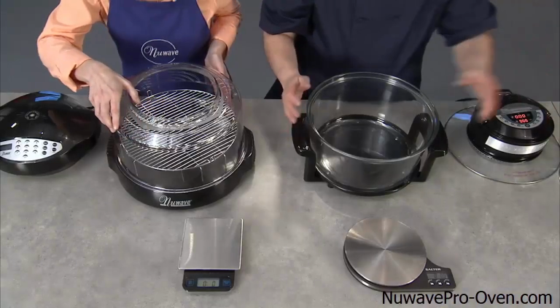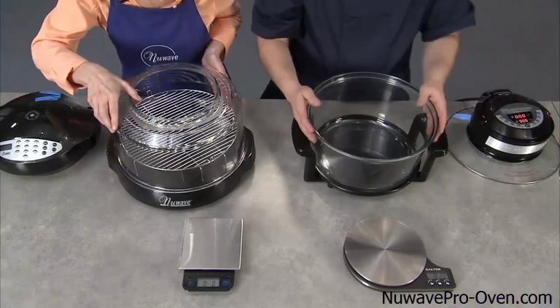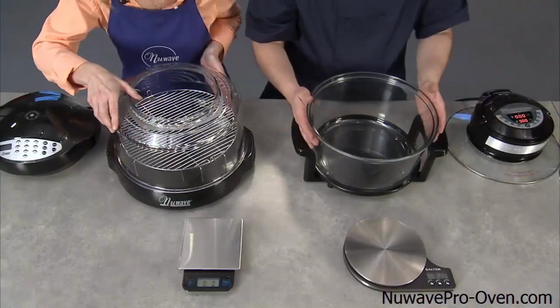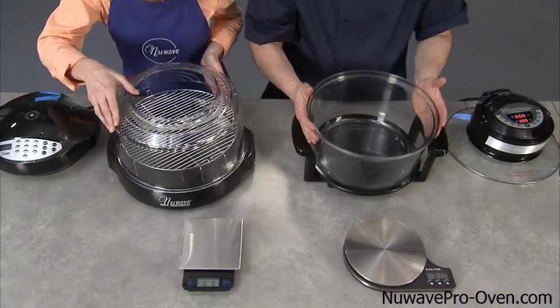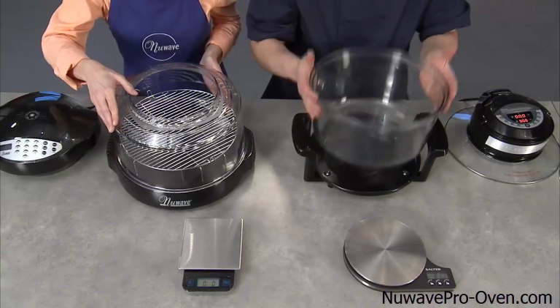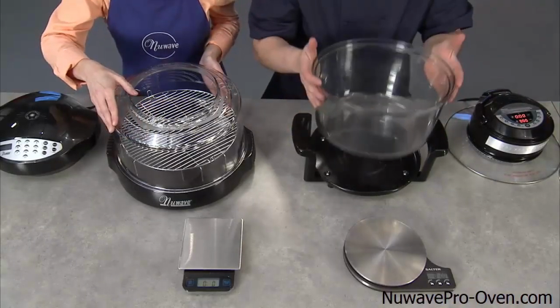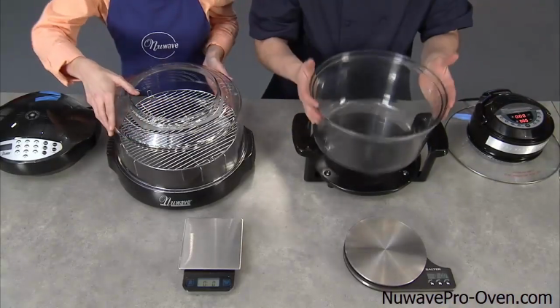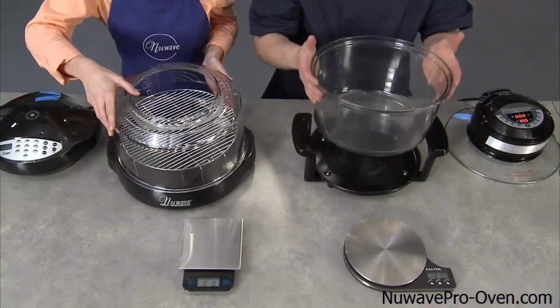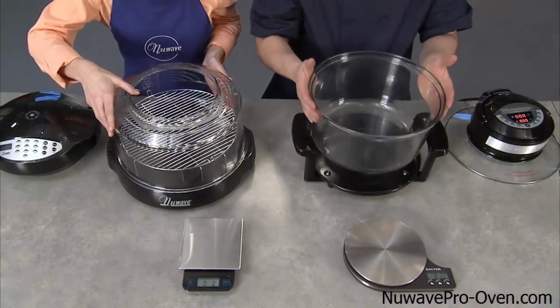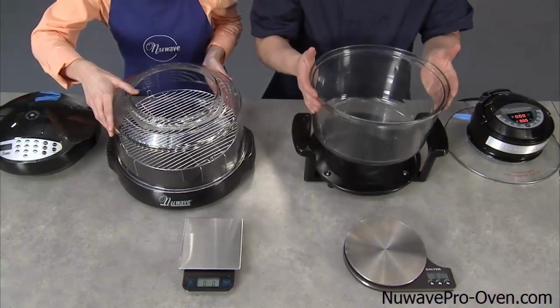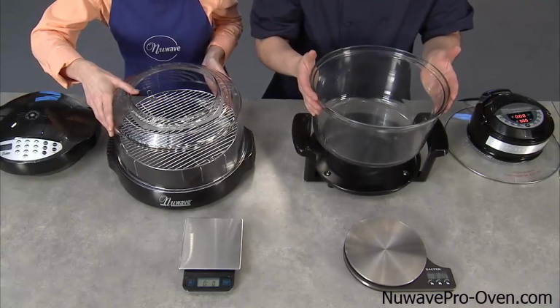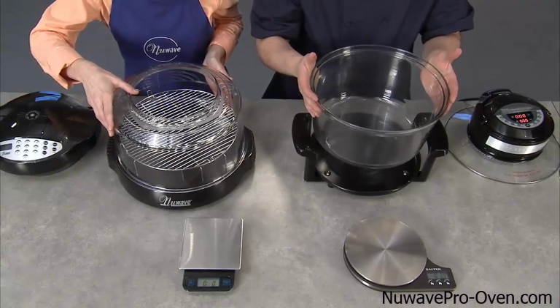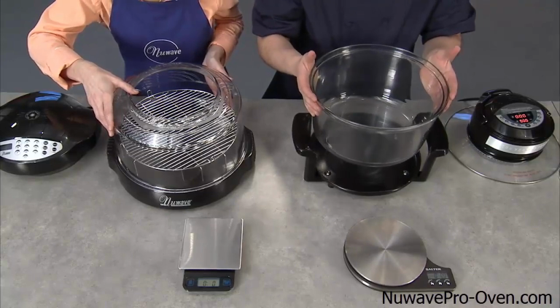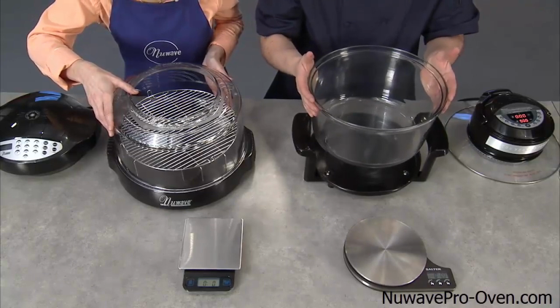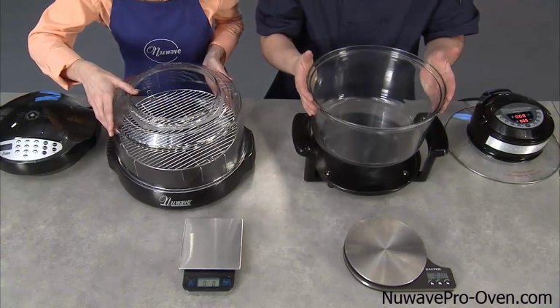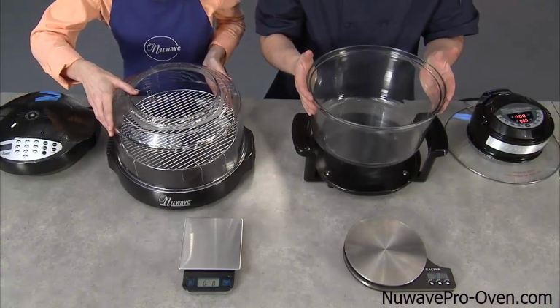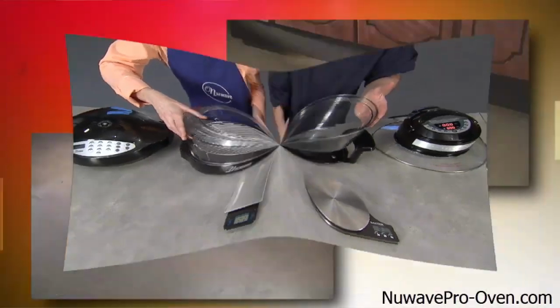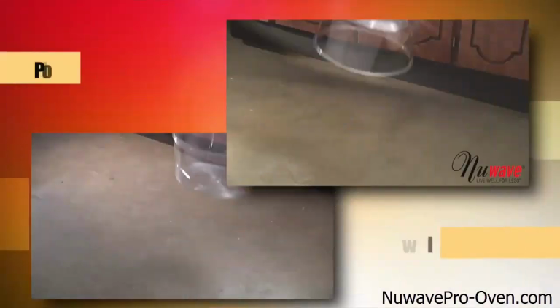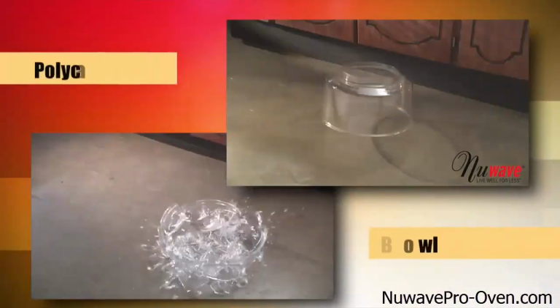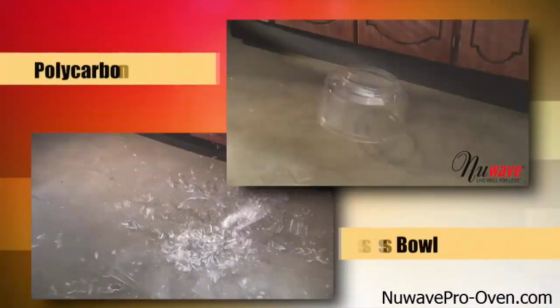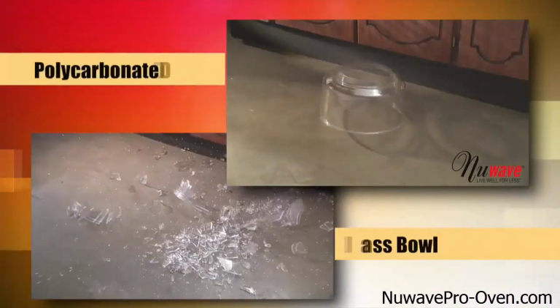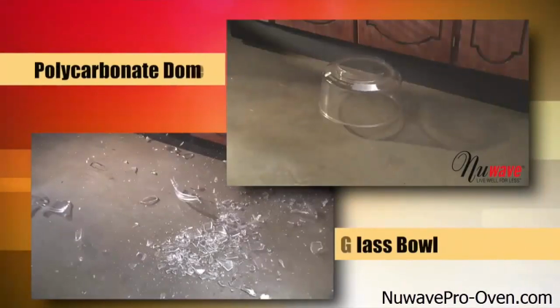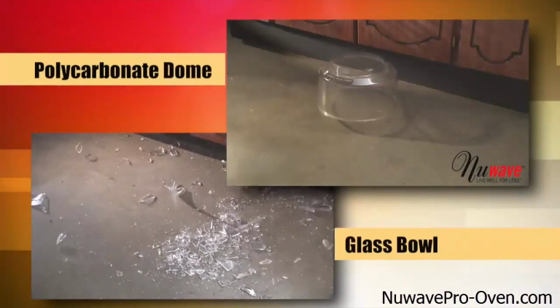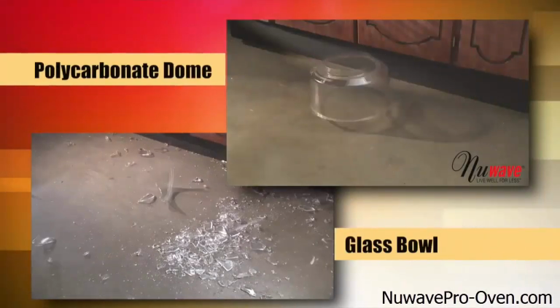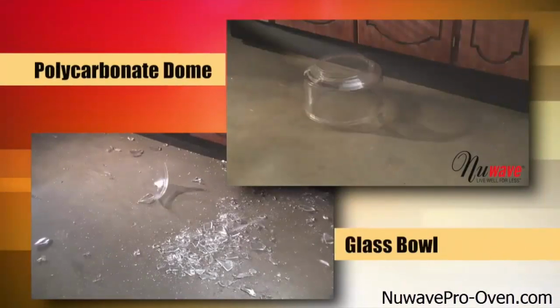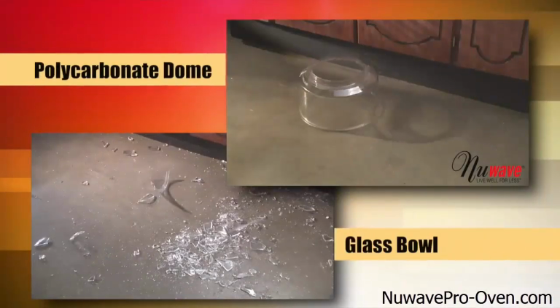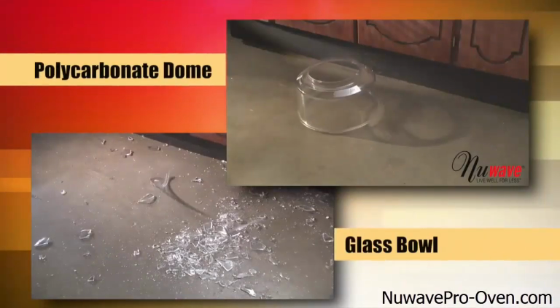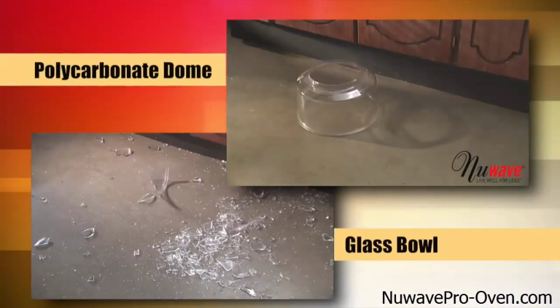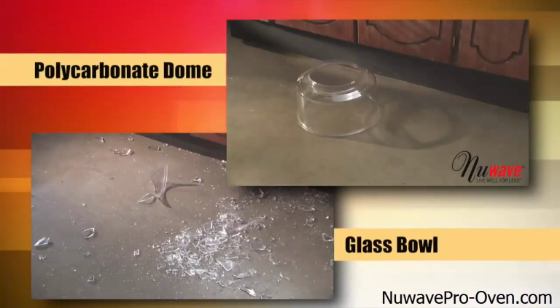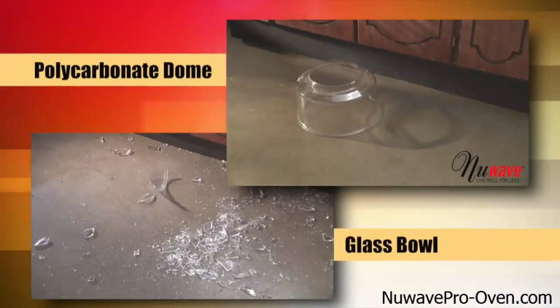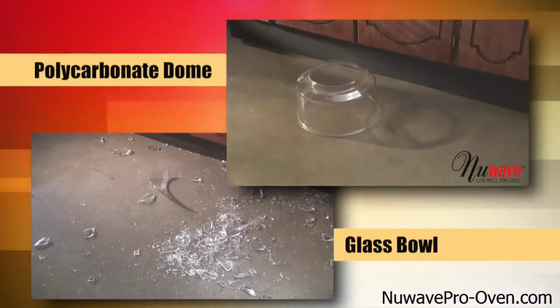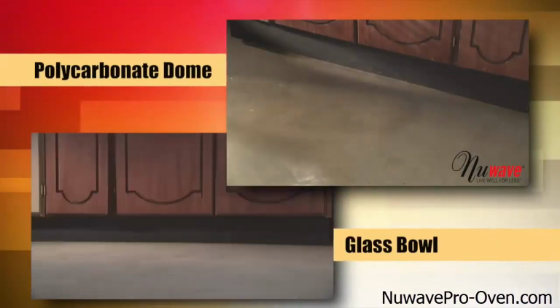Mine is glass. It's pretty heavy. Now, if you drop this, it could shatter. It could be a hazard. Not safe at all.